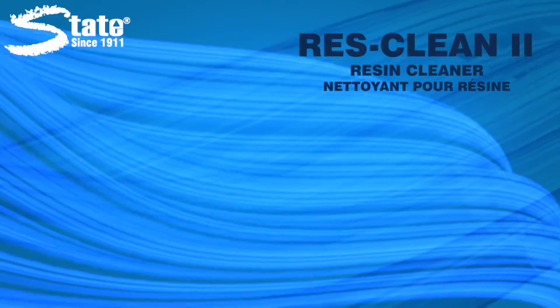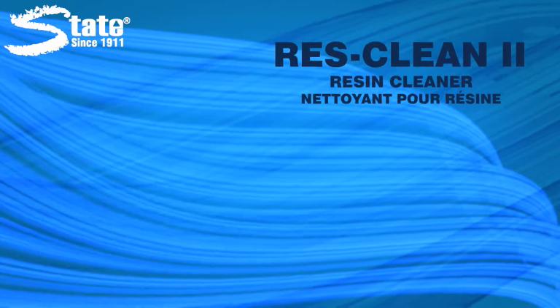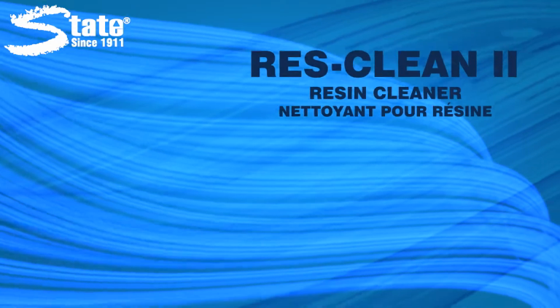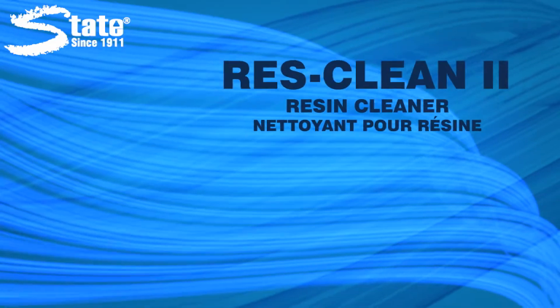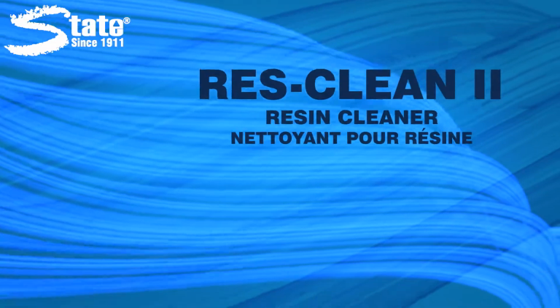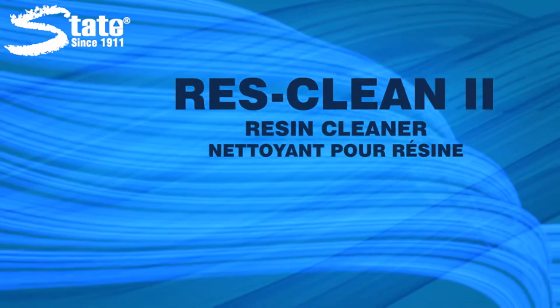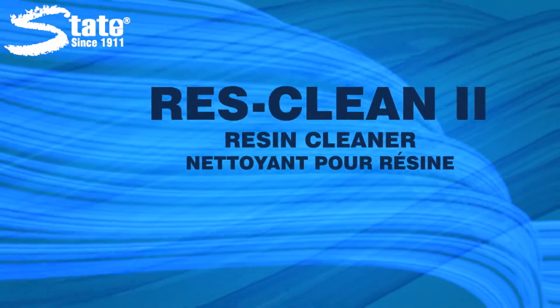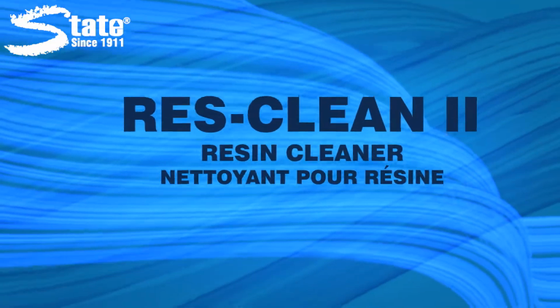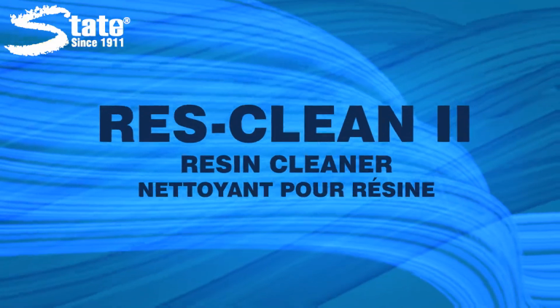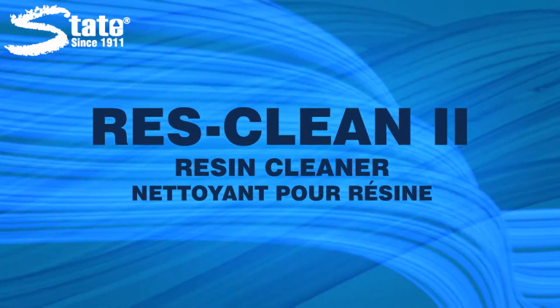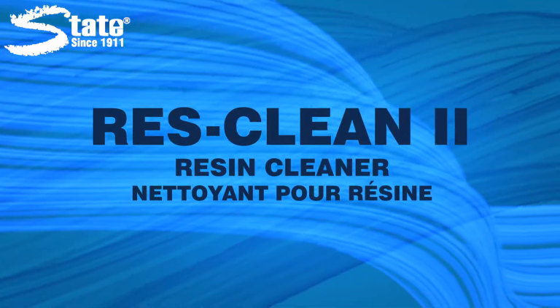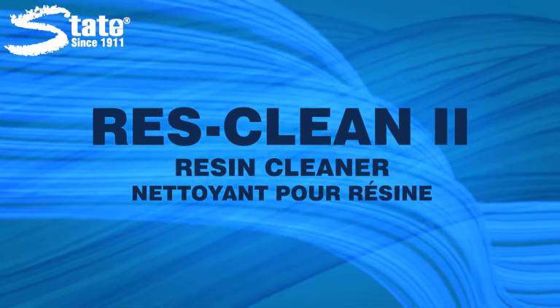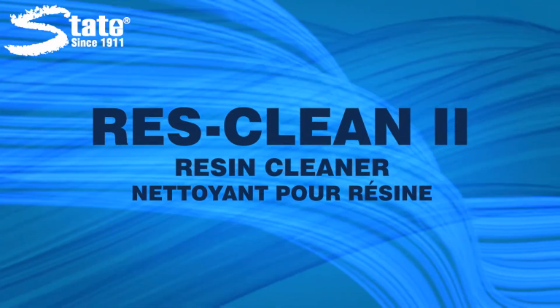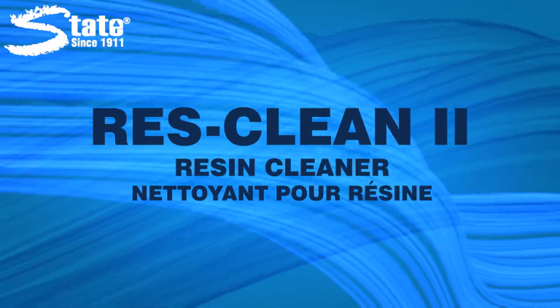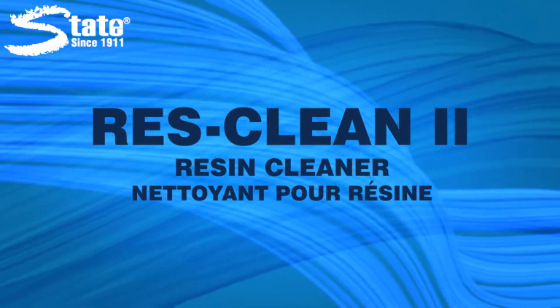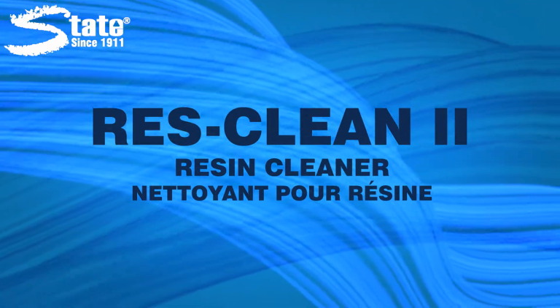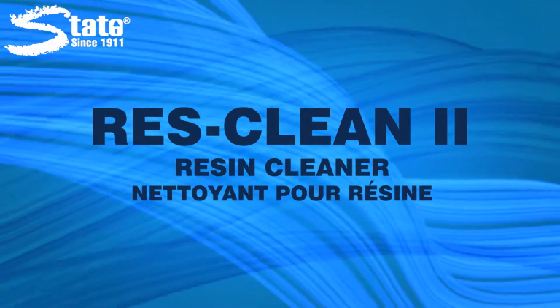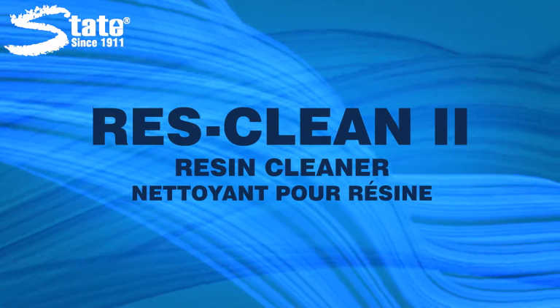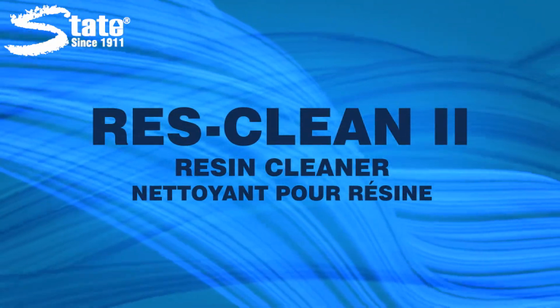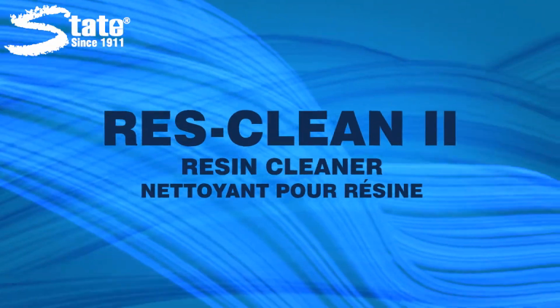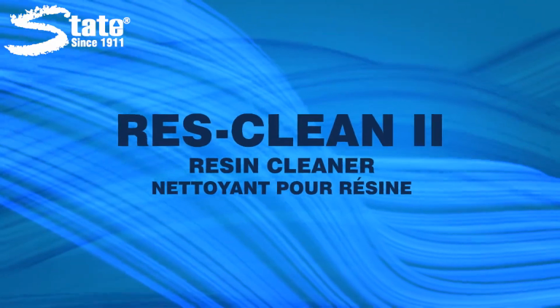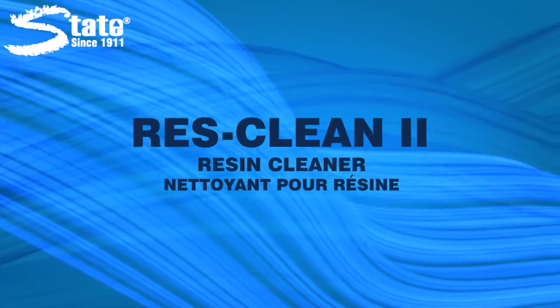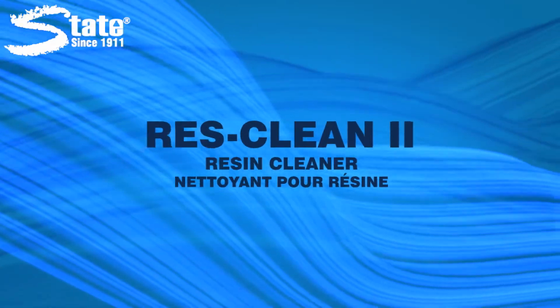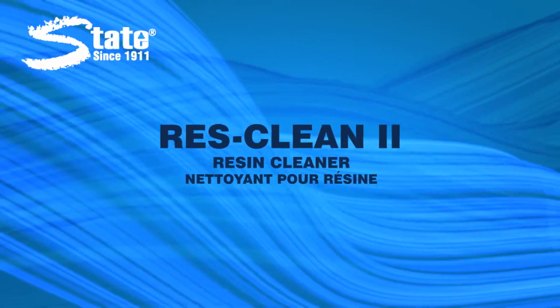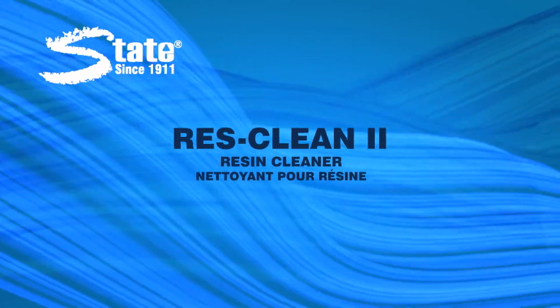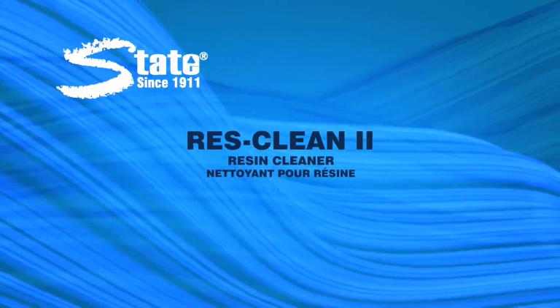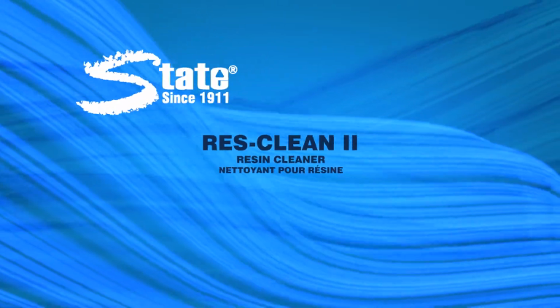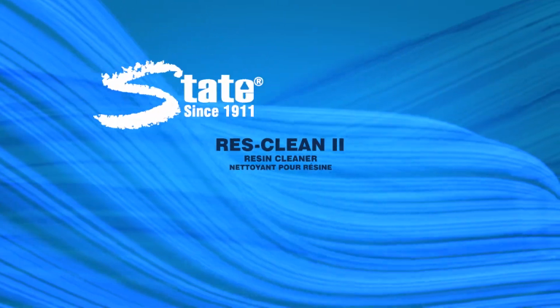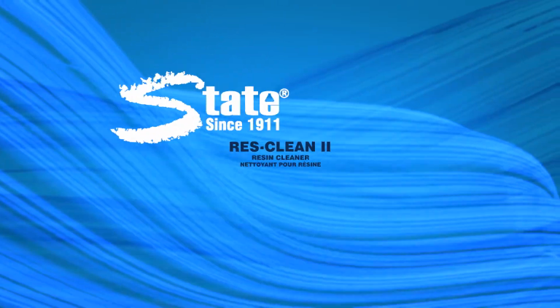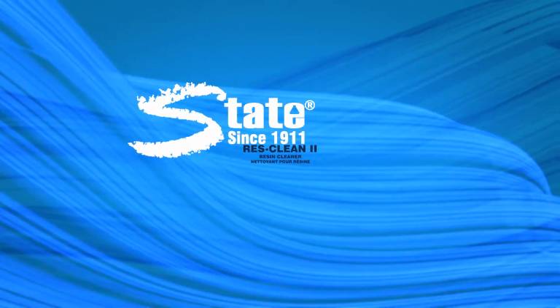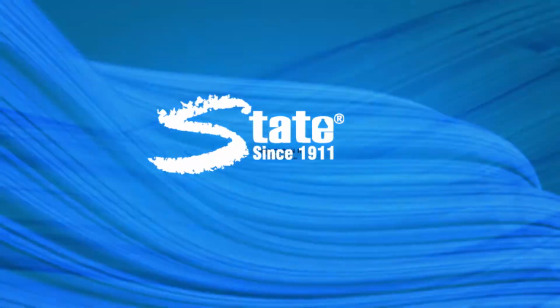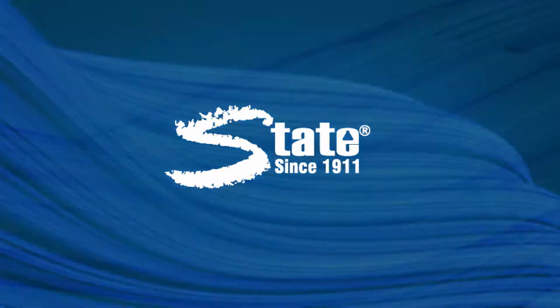ResClean2 — another great product brought to you by State Industrial Products. Caring for work environments since 1911.